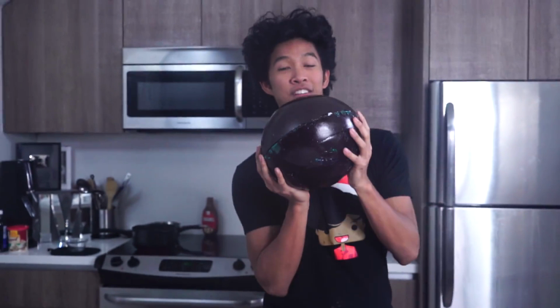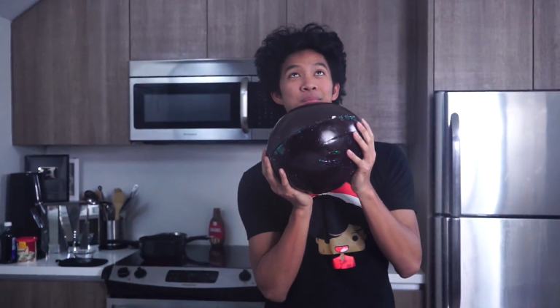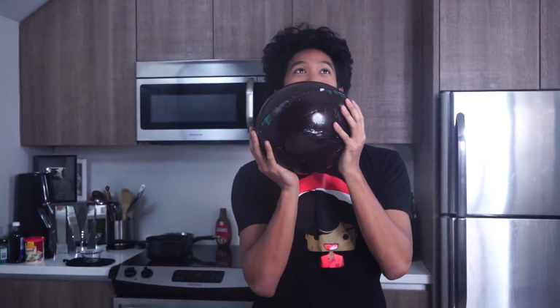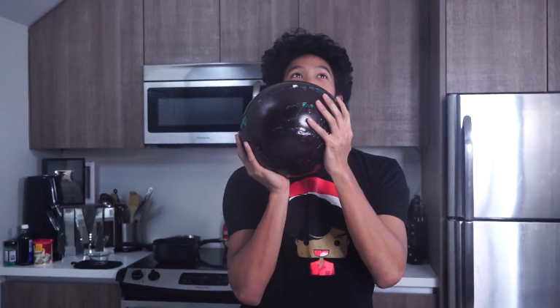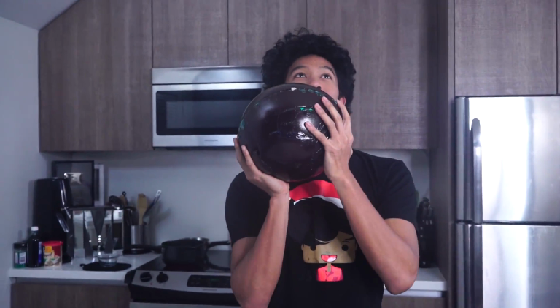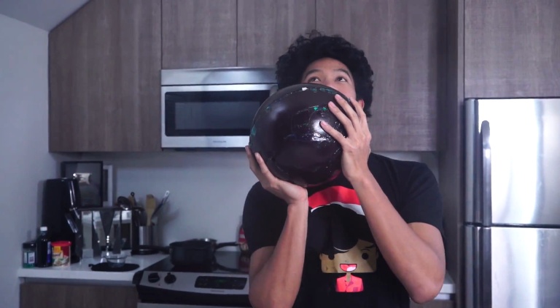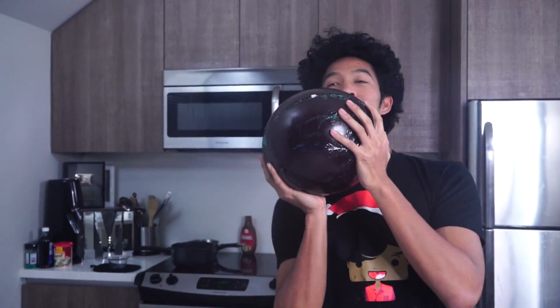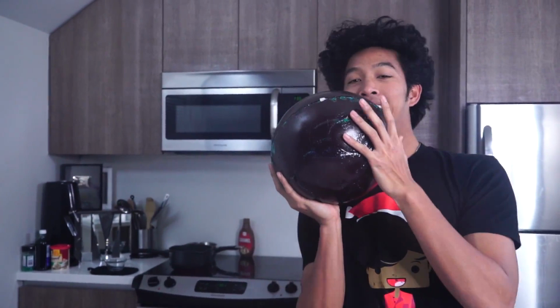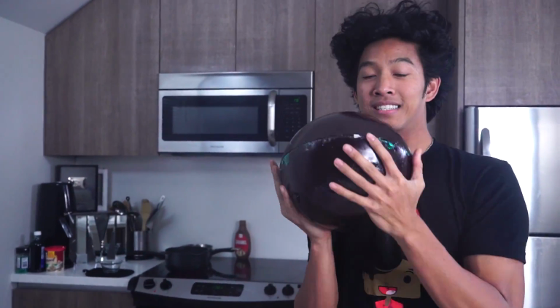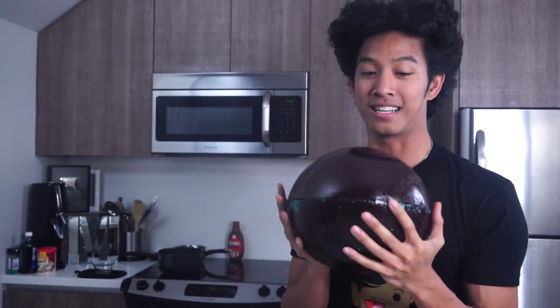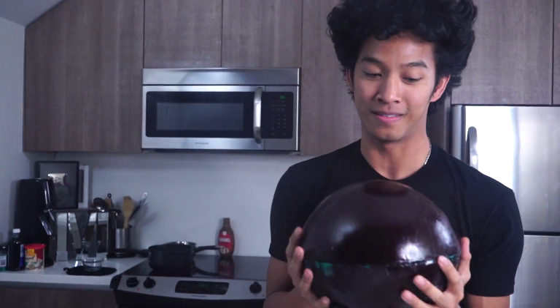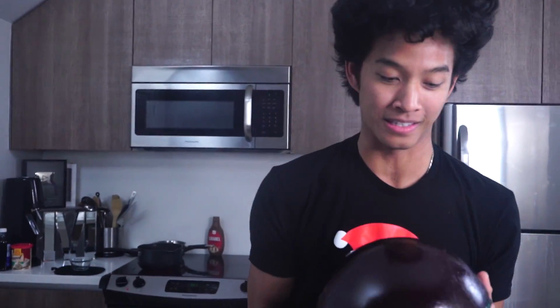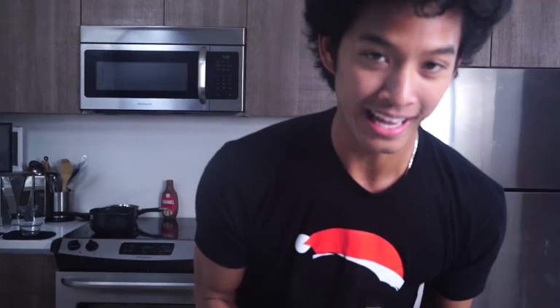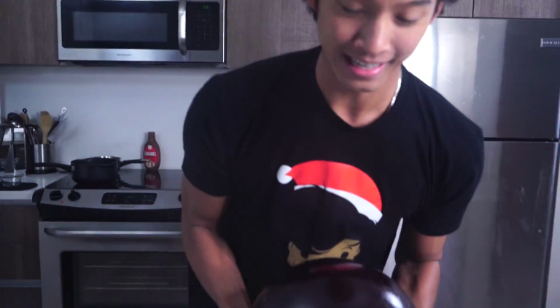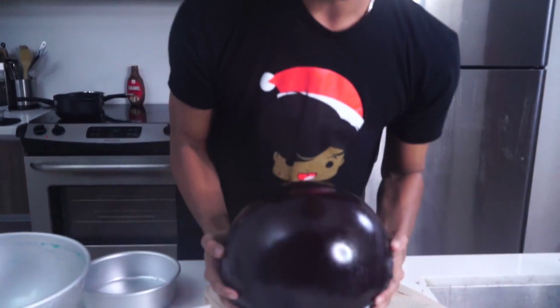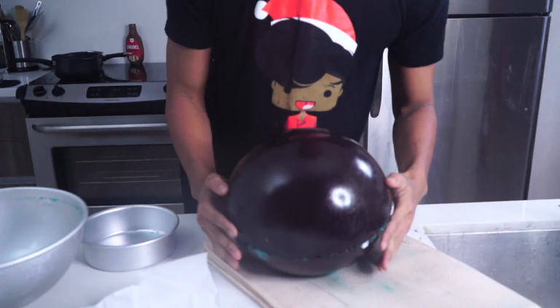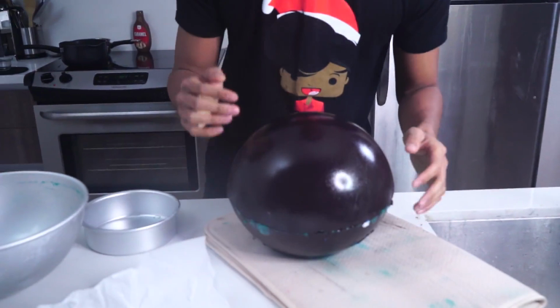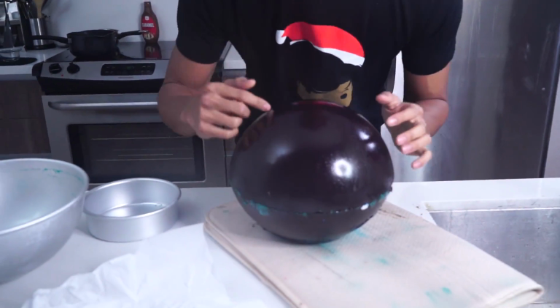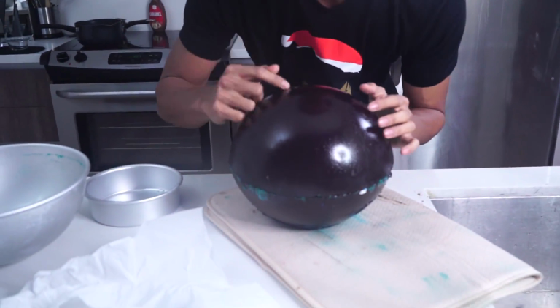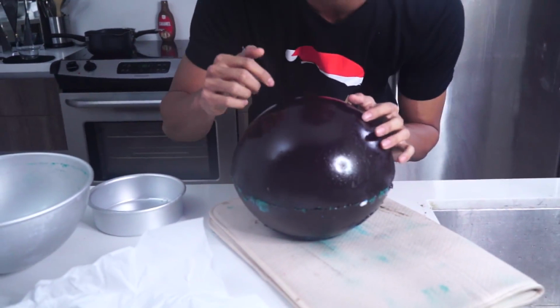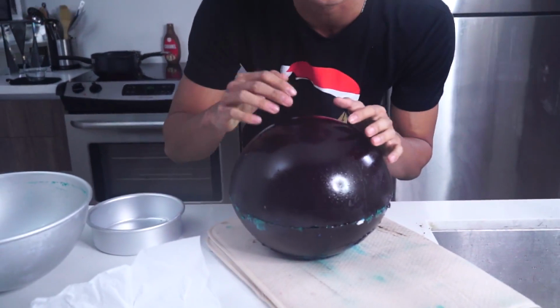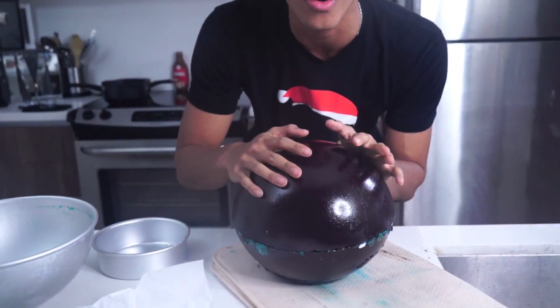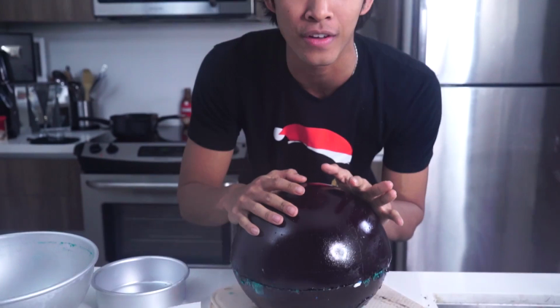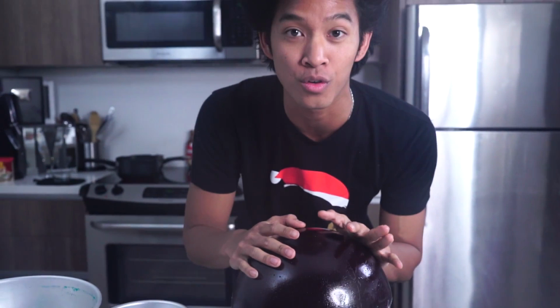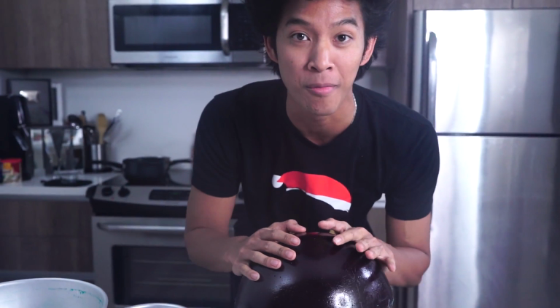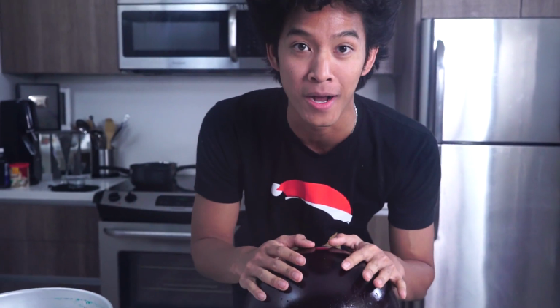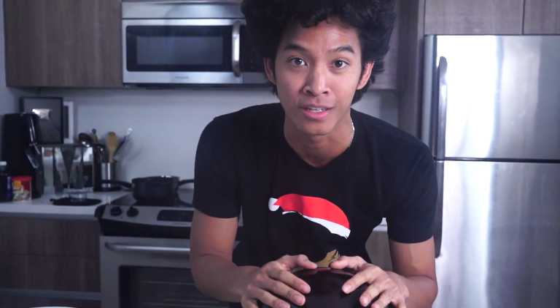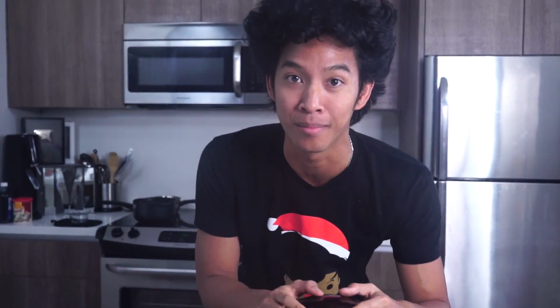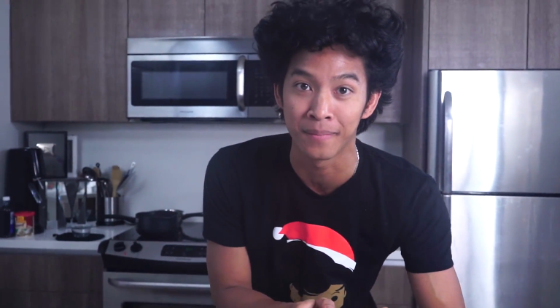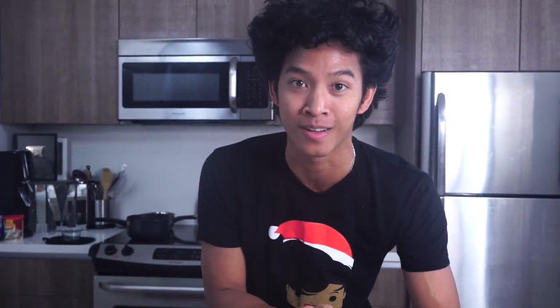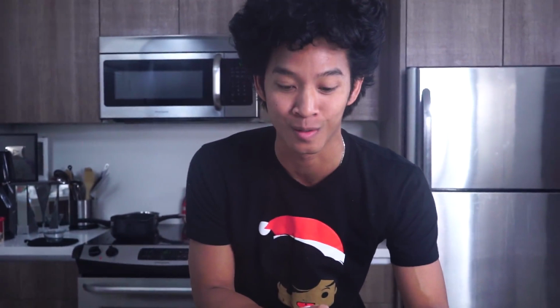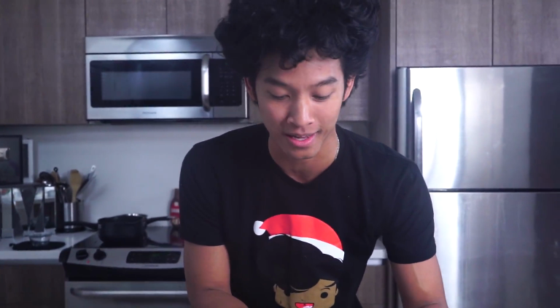If I try to play basketball with this thing, it's not gonna work. This would shatter so hard if I threw it off my balcony, but I'm not gonna do that.